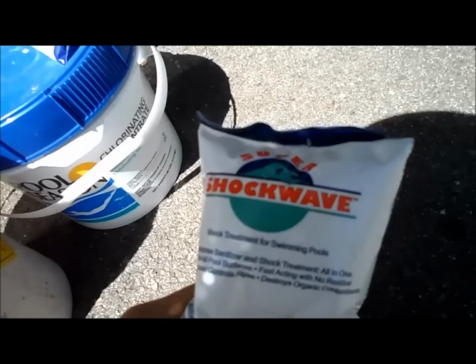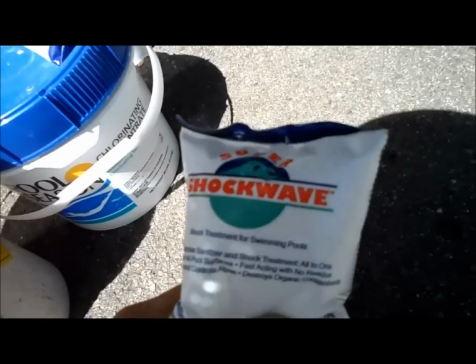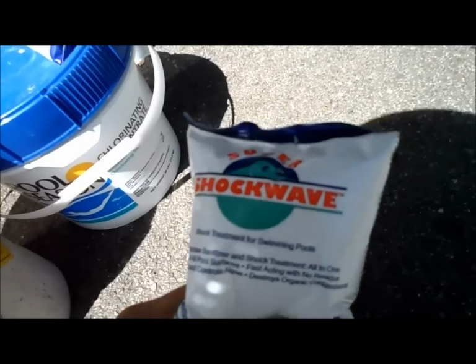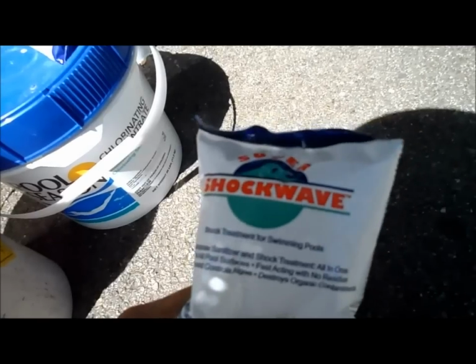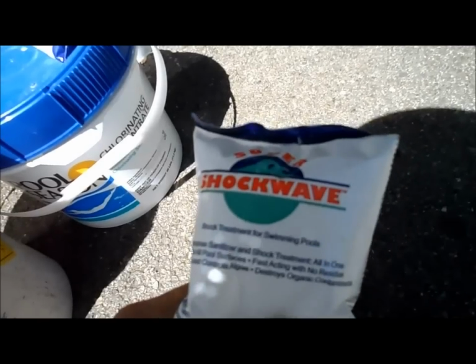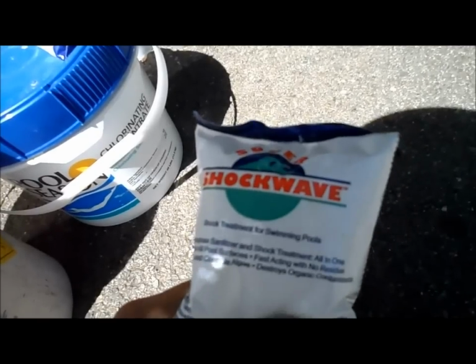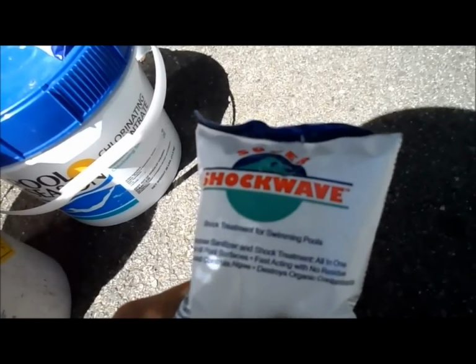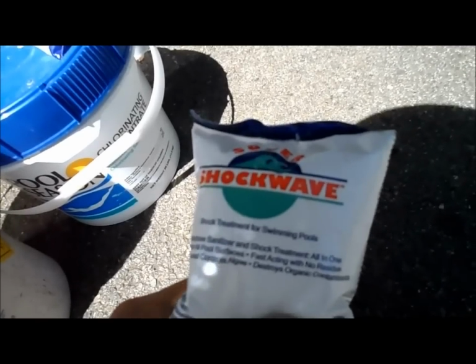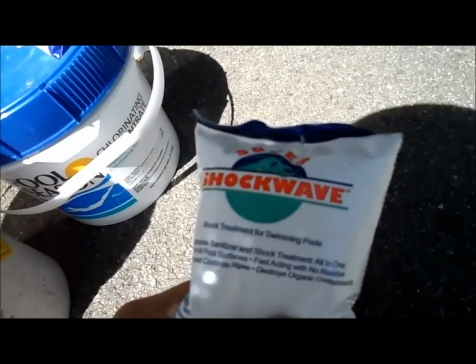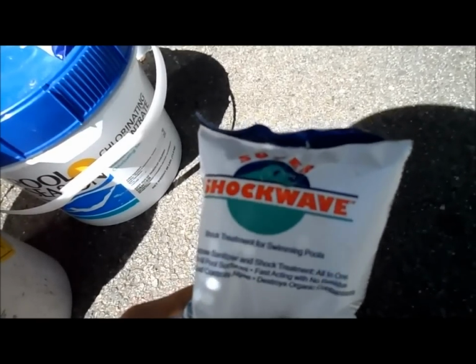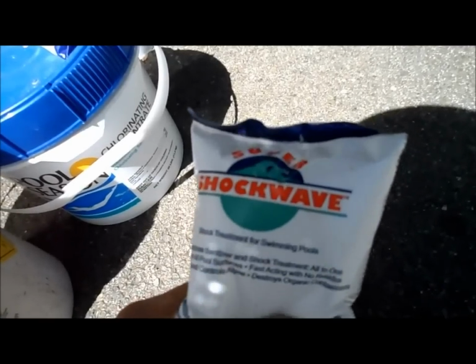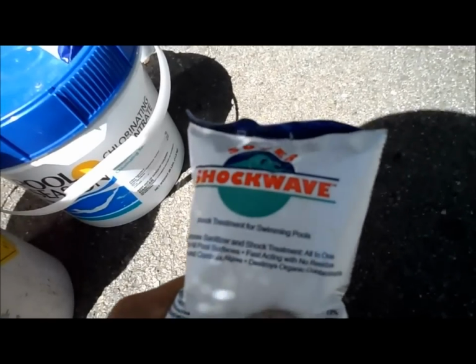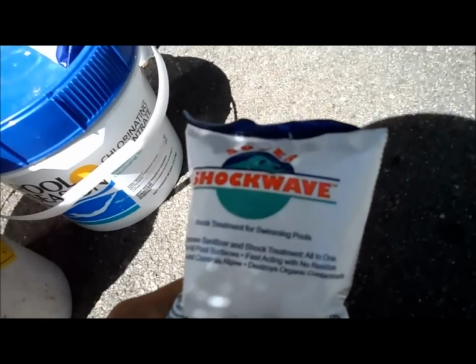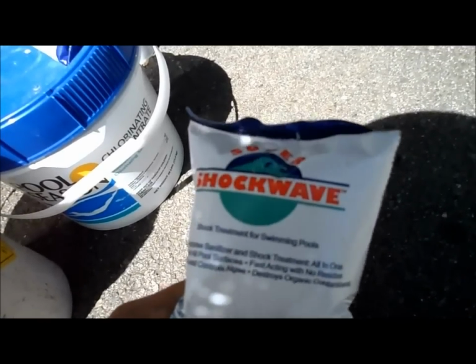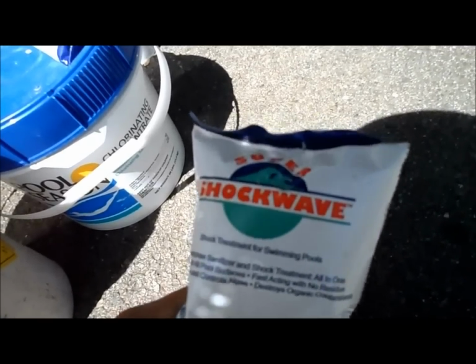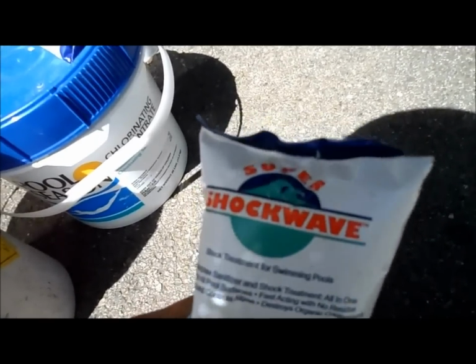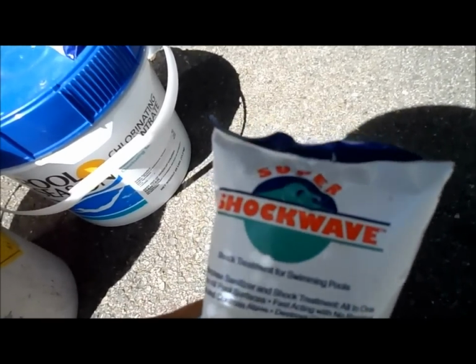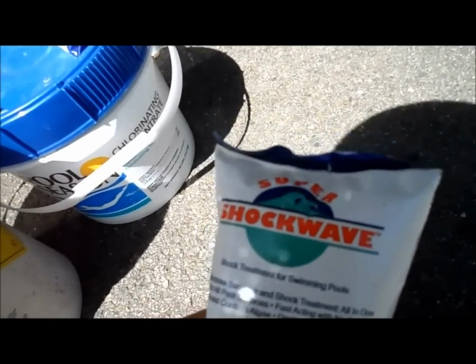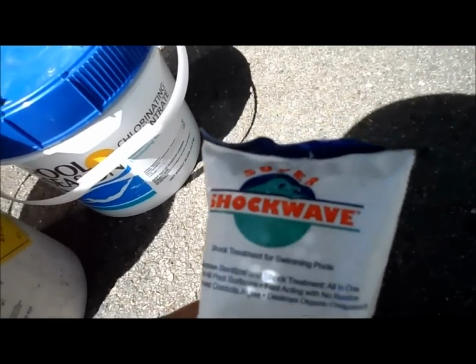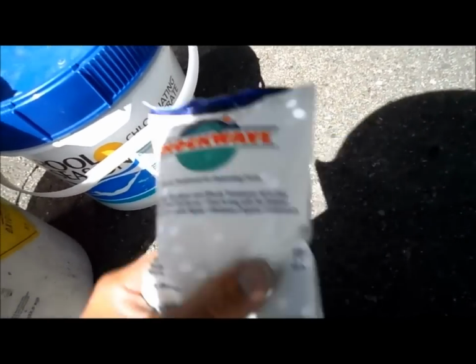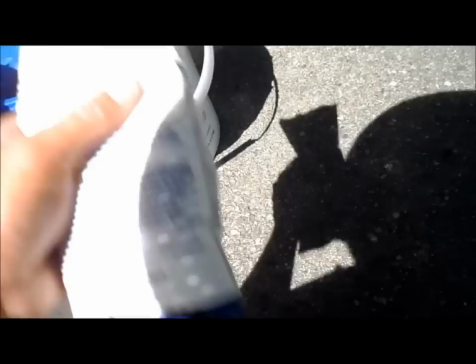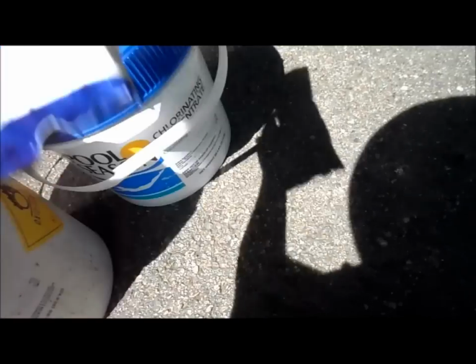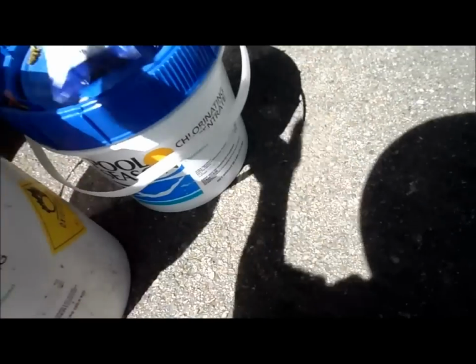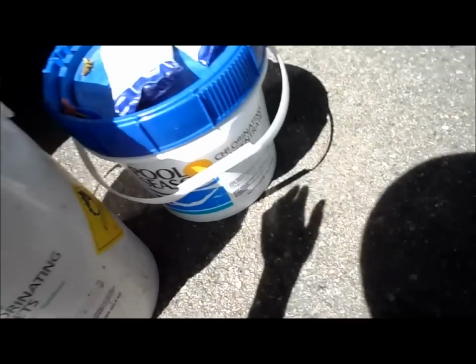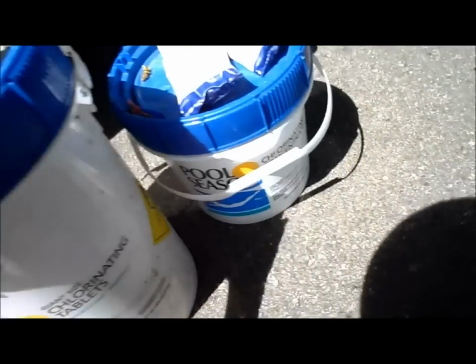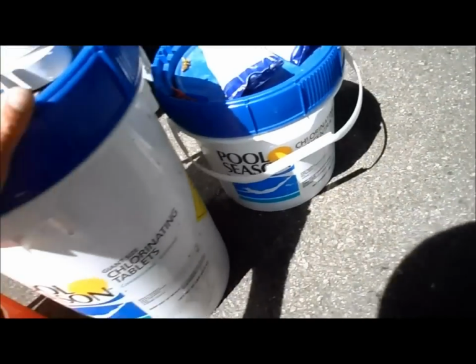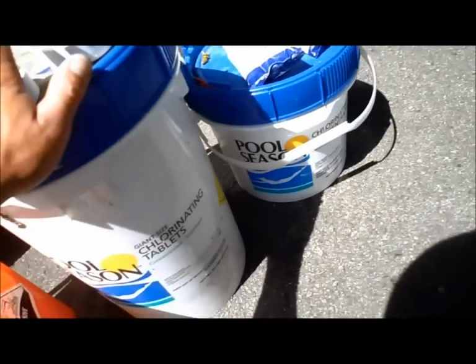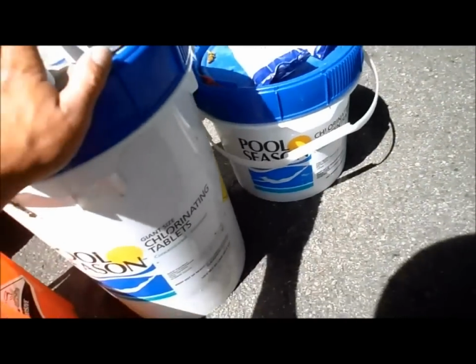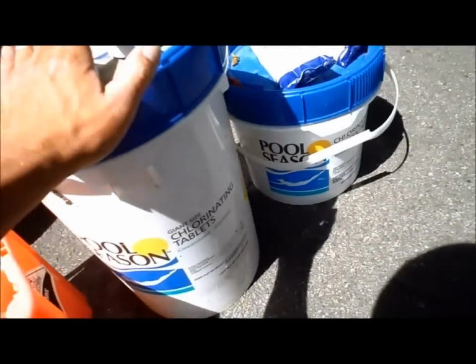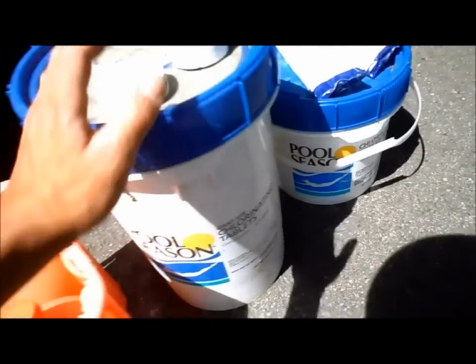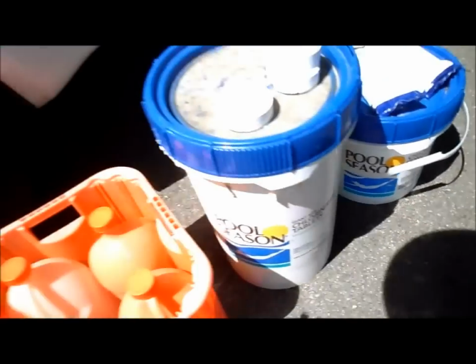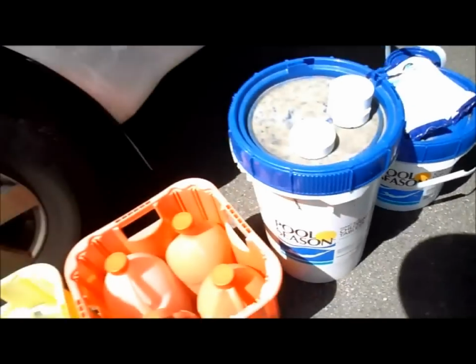So for colored plasters and vinyl pools, you don't want to throw that shock directly in there either. So these are the basic chemicals you're going to need.